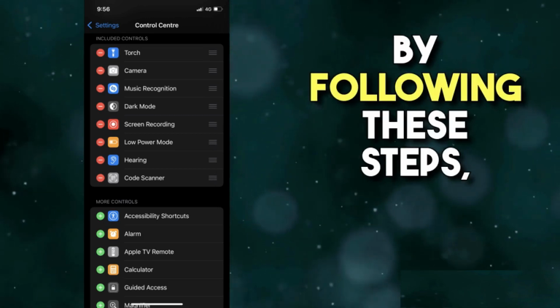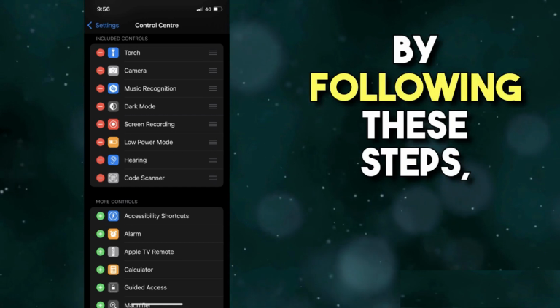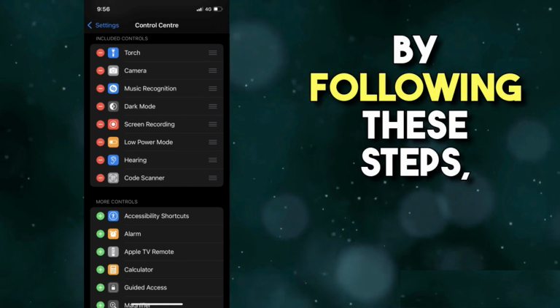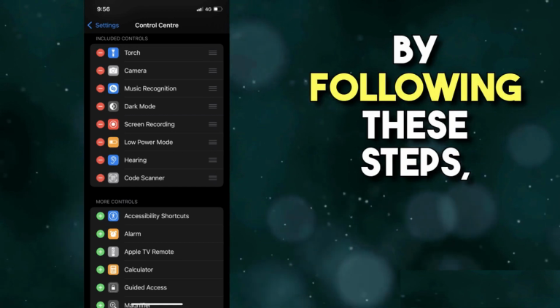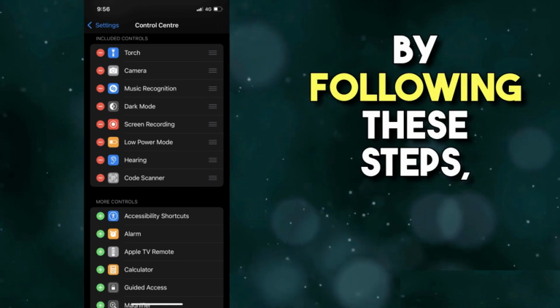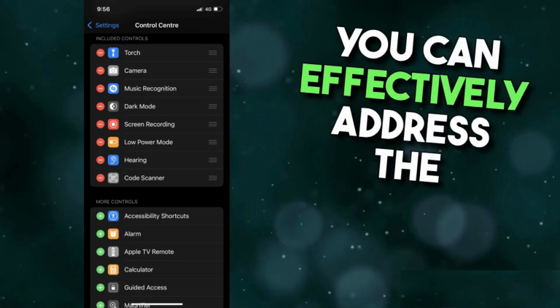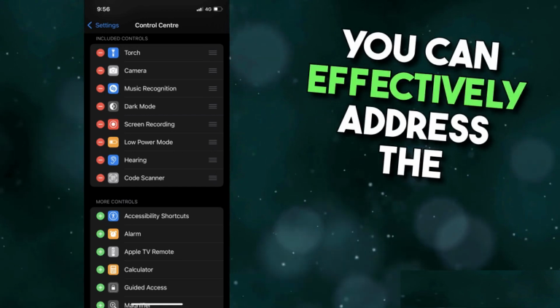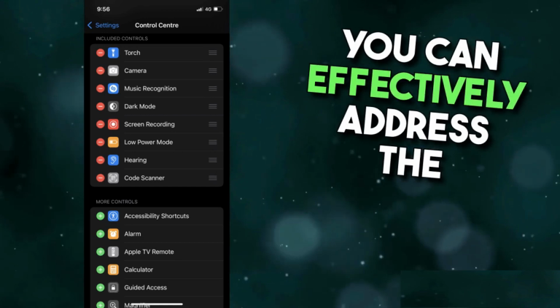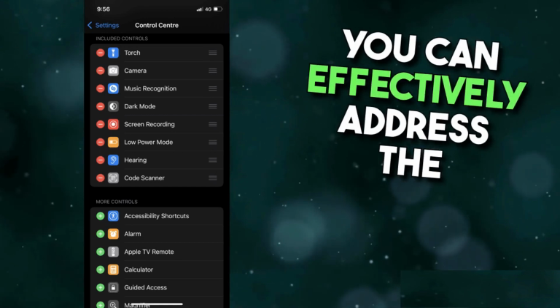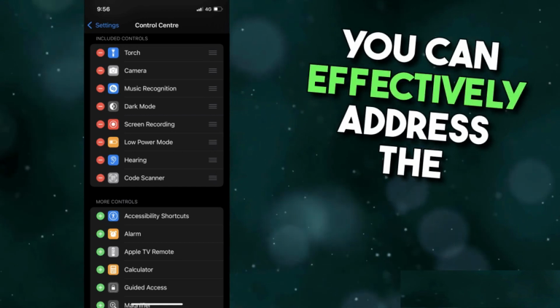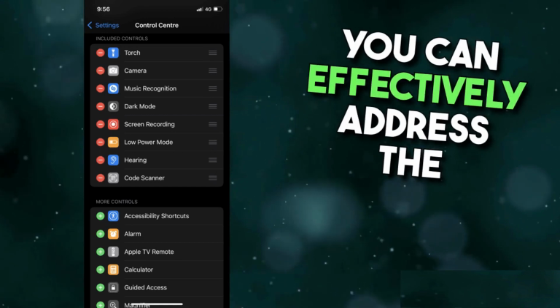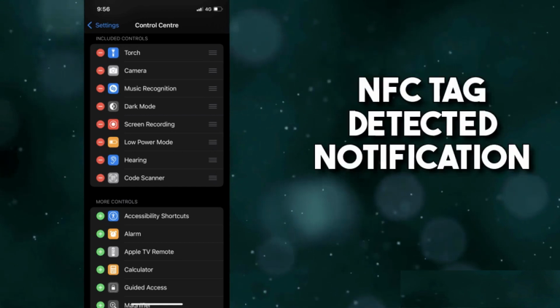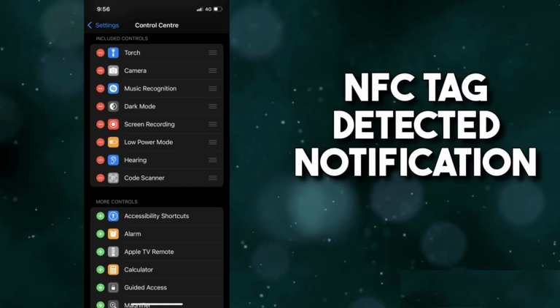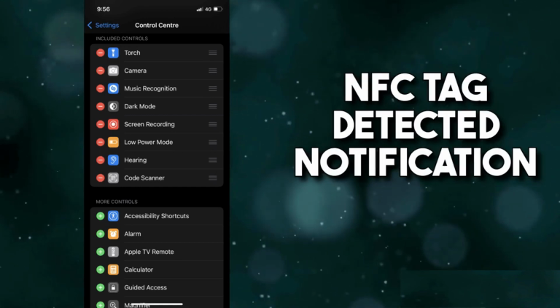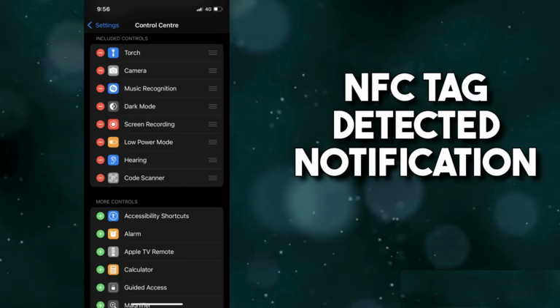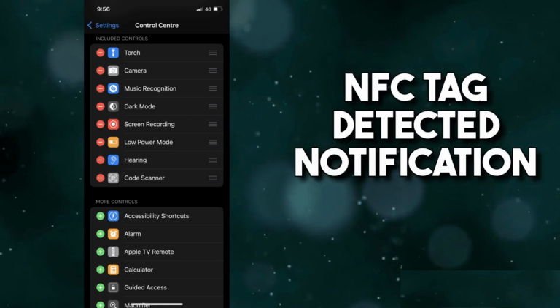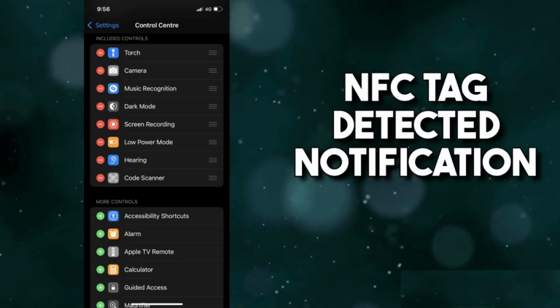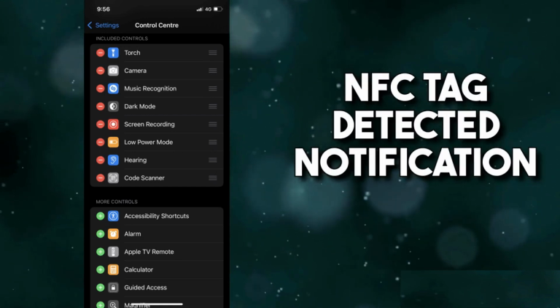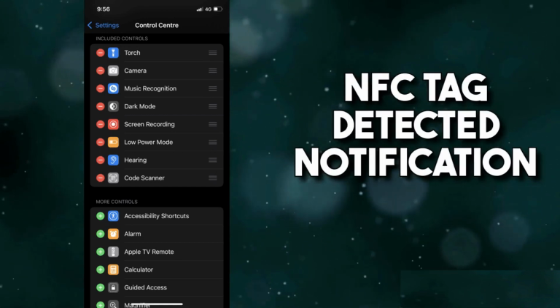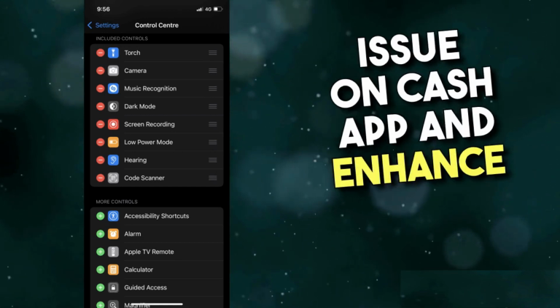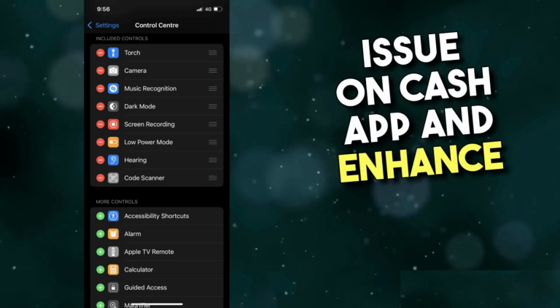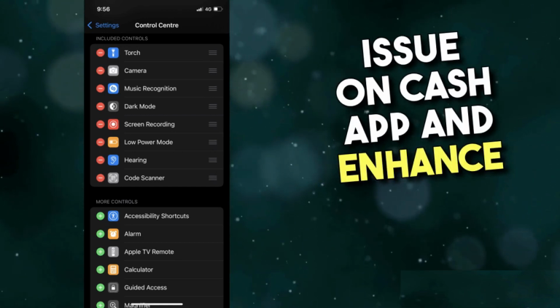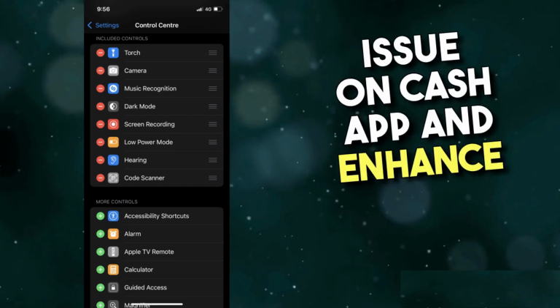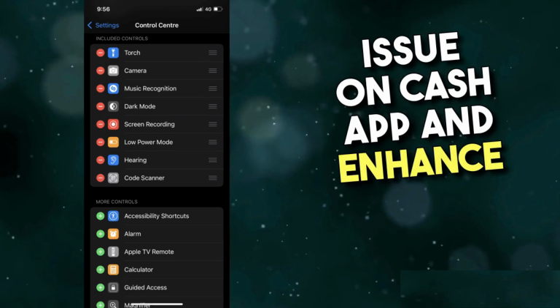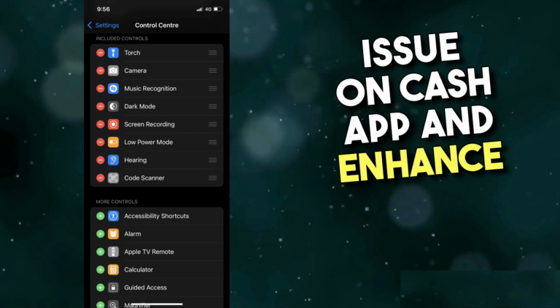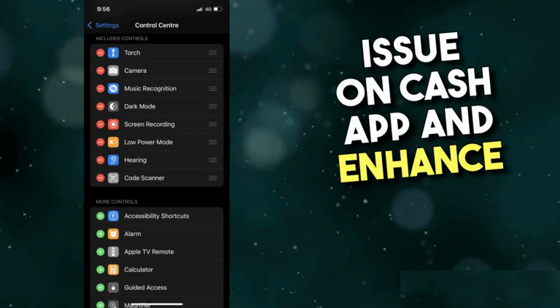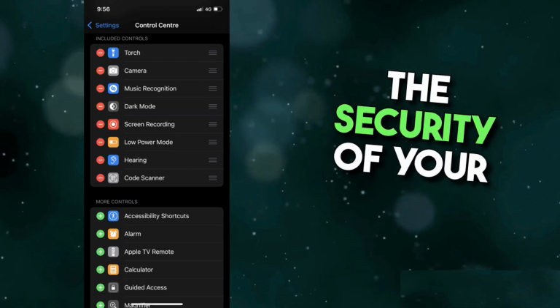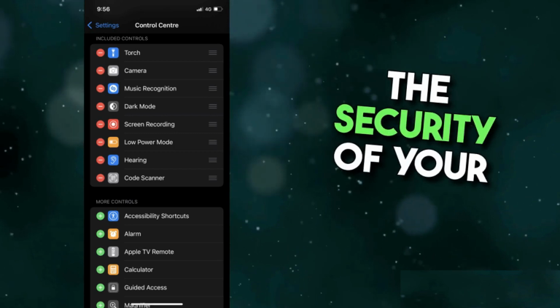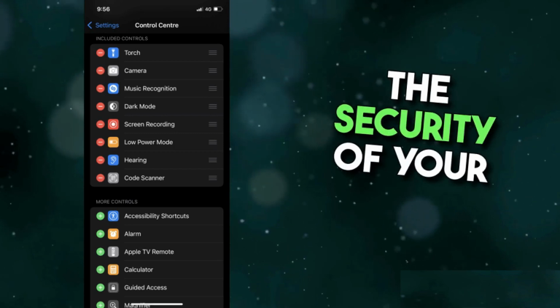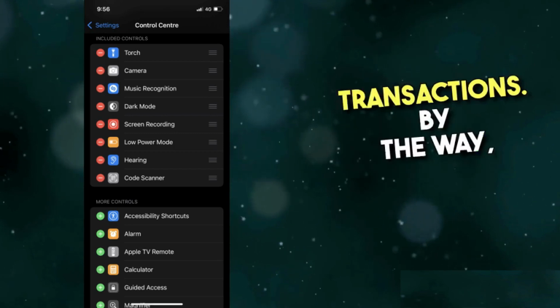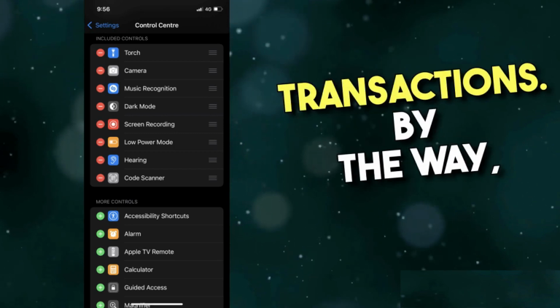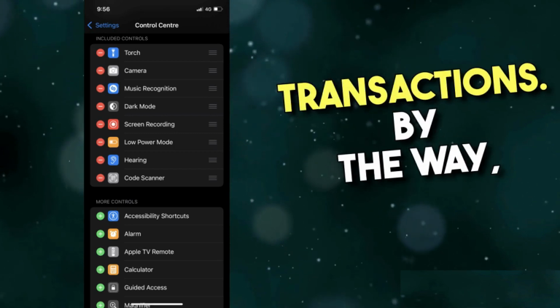By following these steps, you can effectively address the NFC tag detected notification issue on Cash App and enhance the security of your transactions.